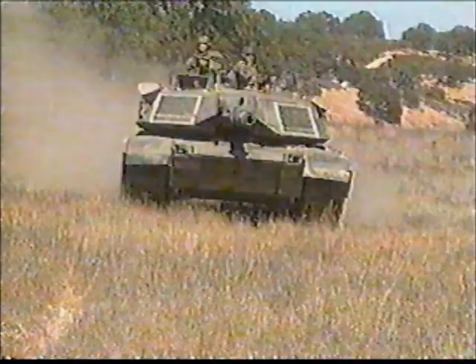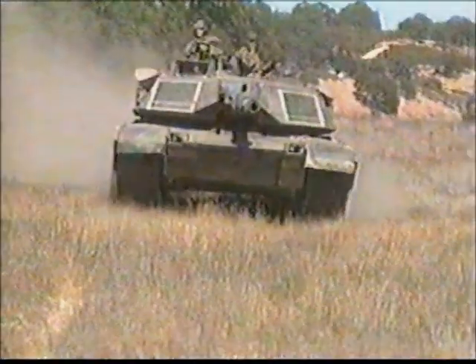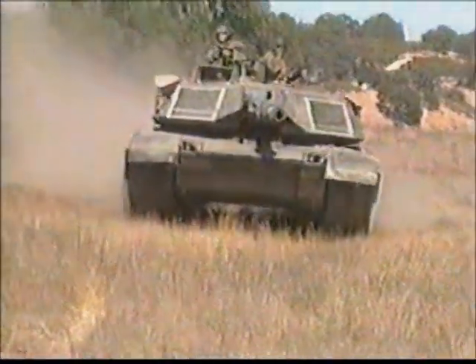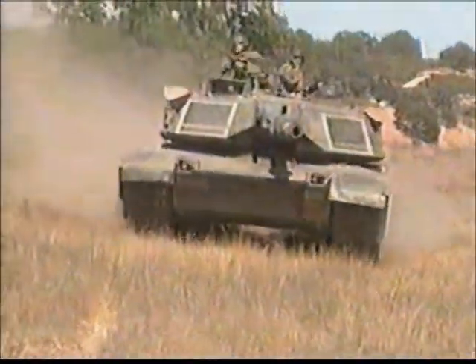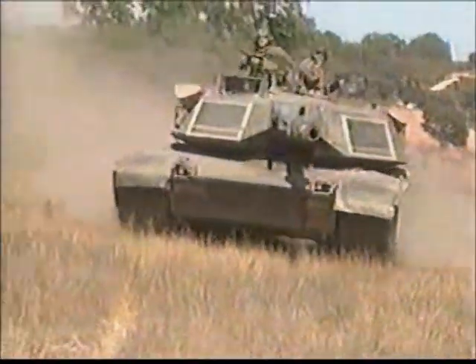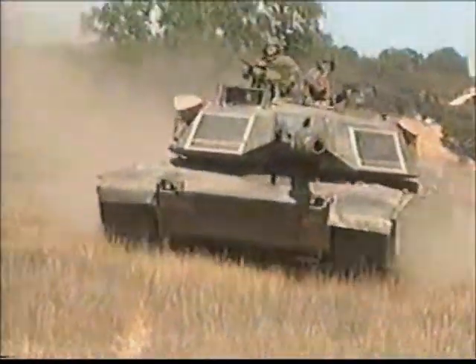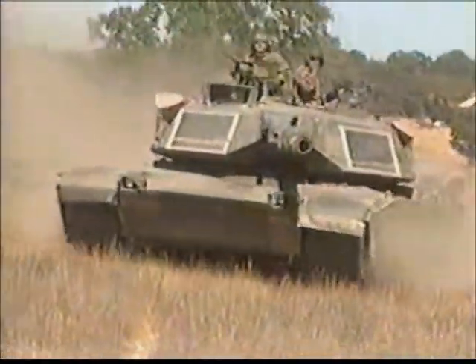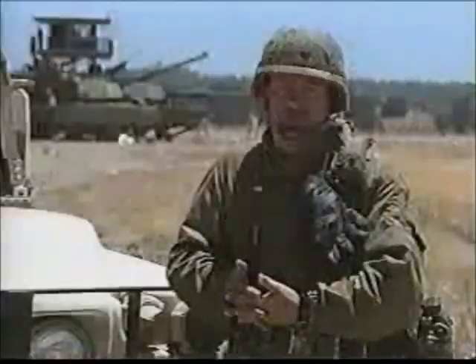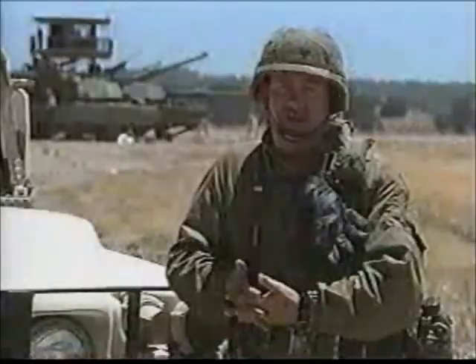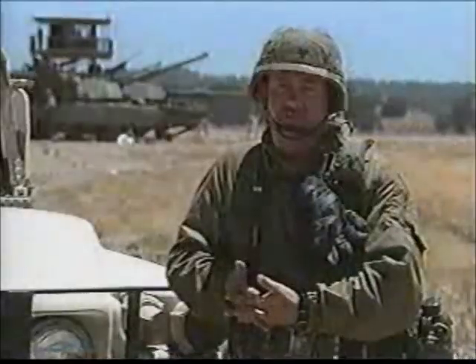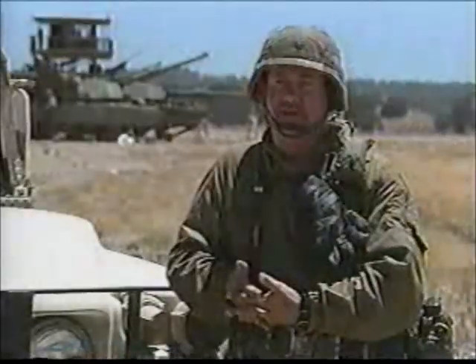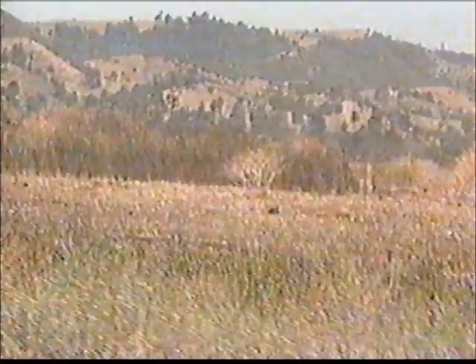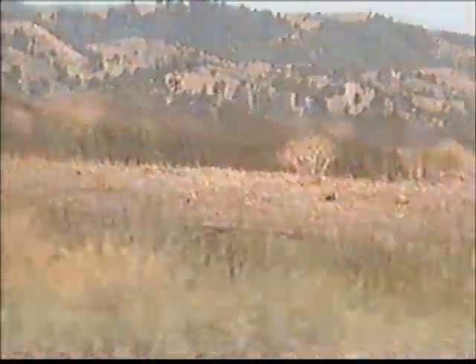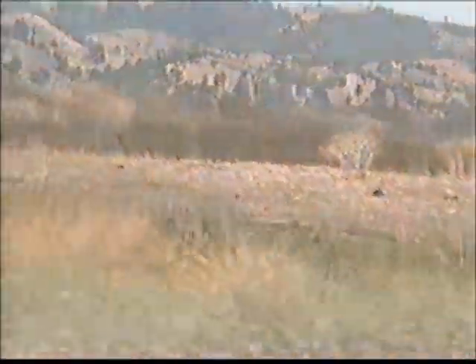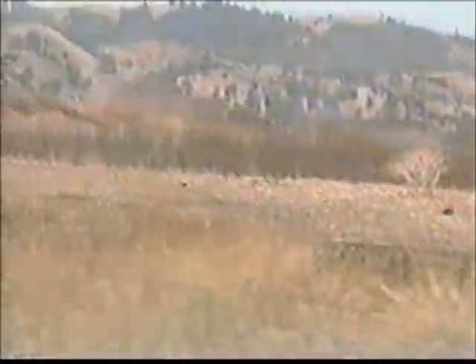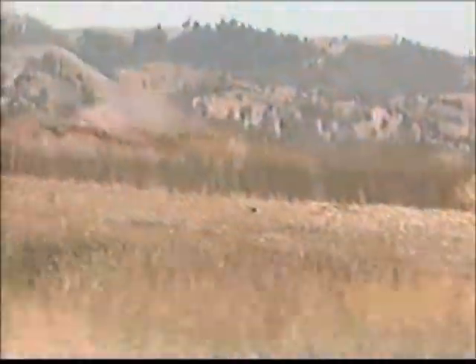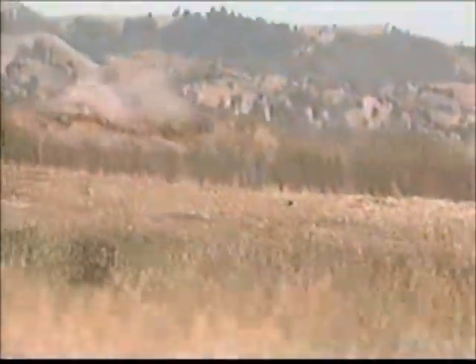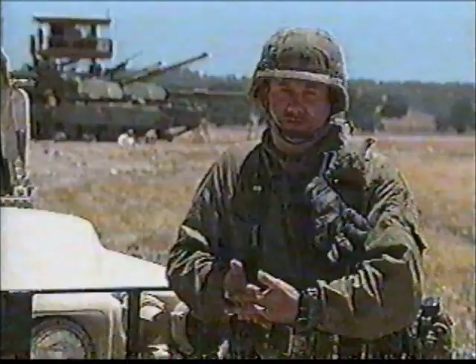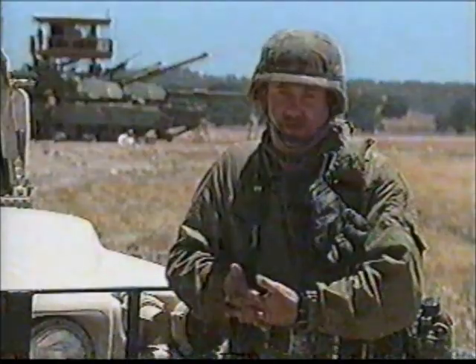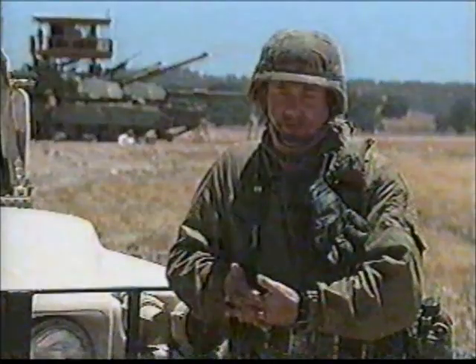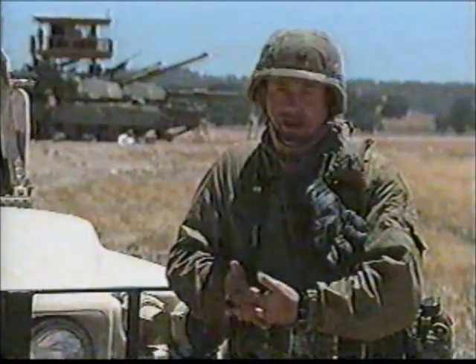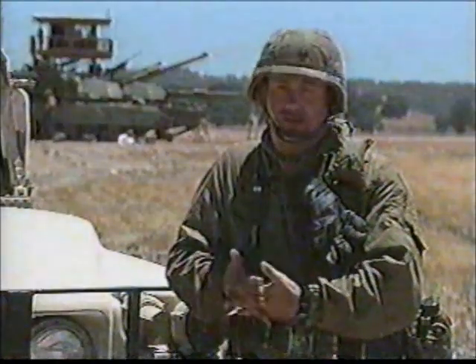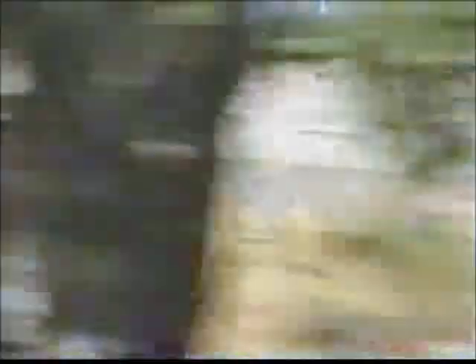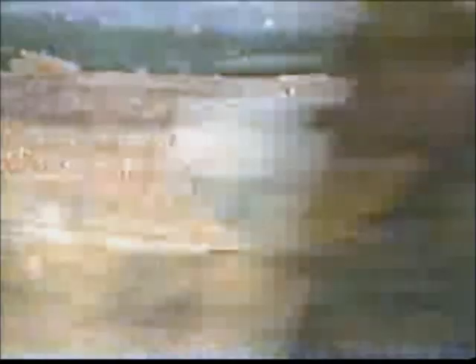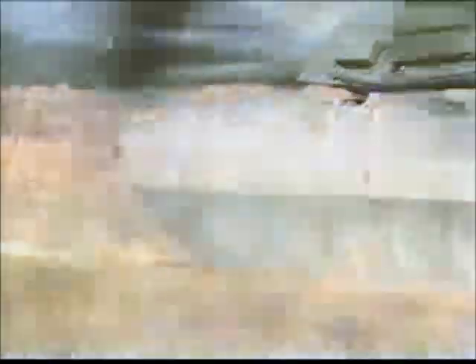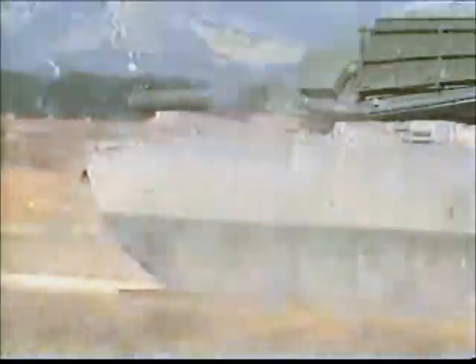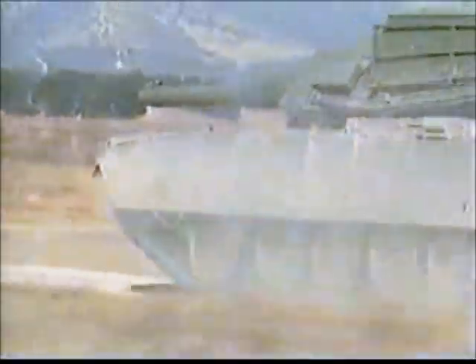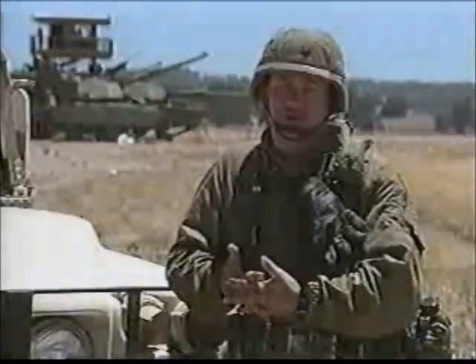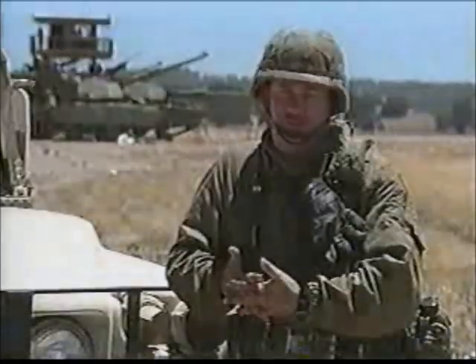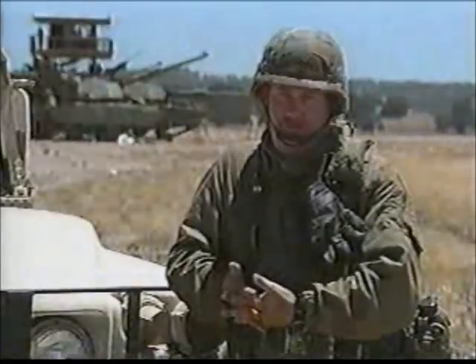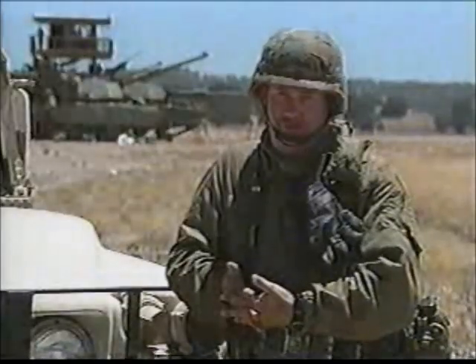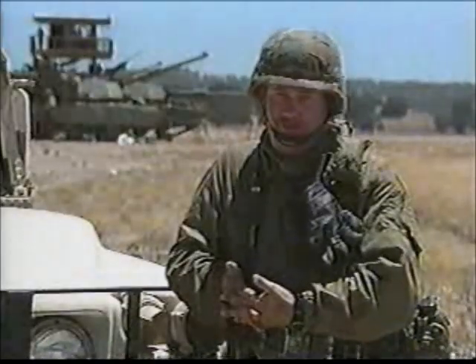Three key characteristics of the tank are the shock effect, the firepower, and its maneuverability.